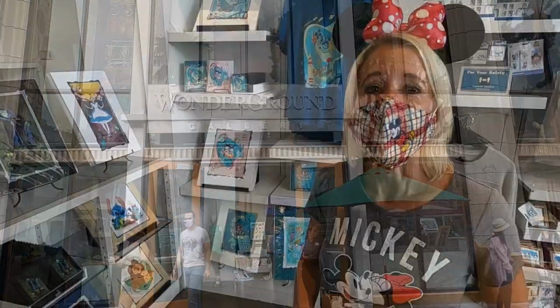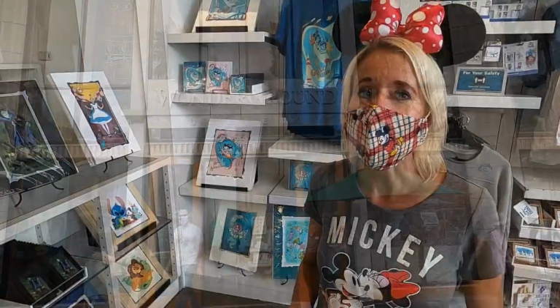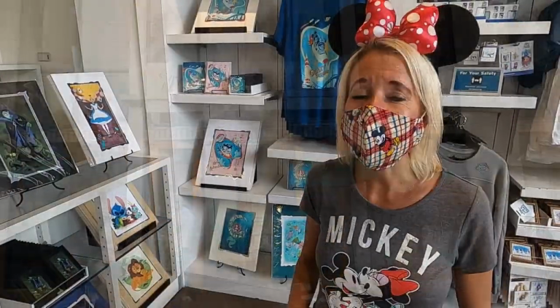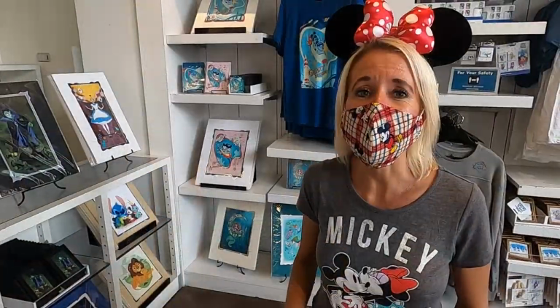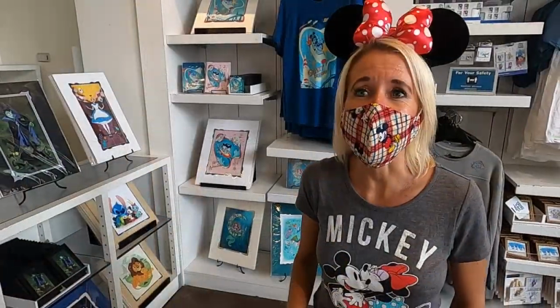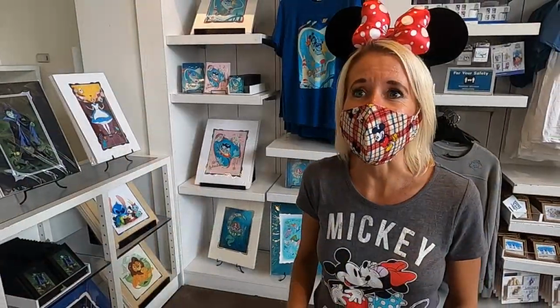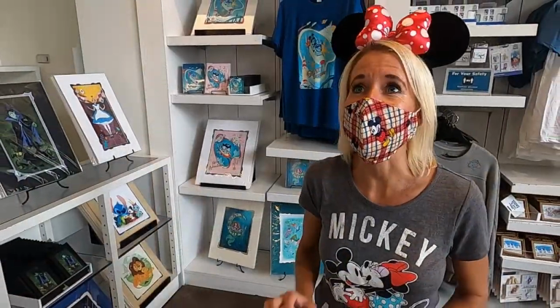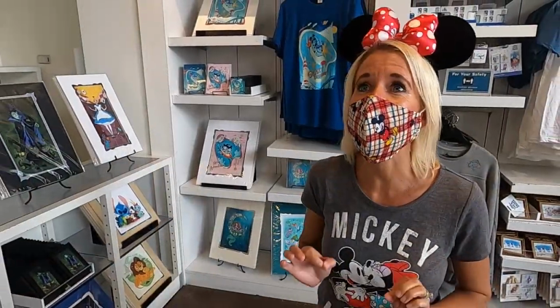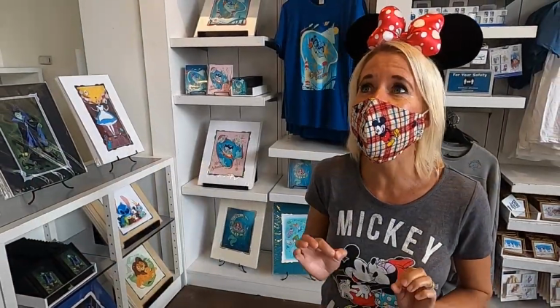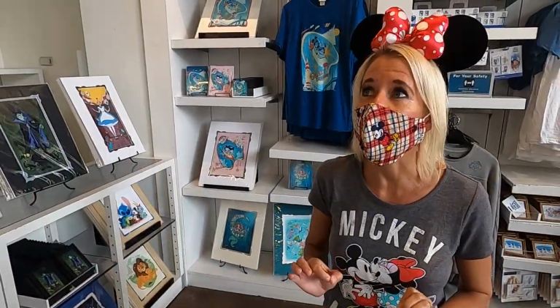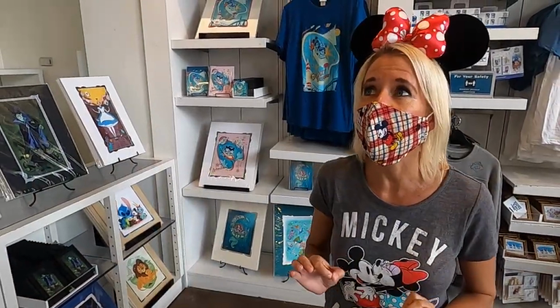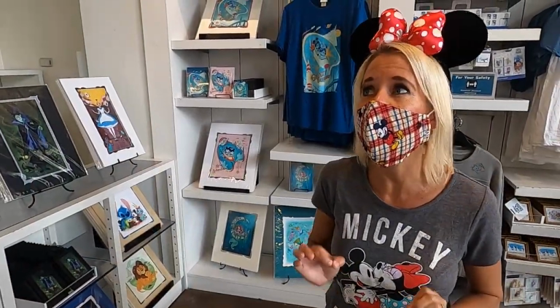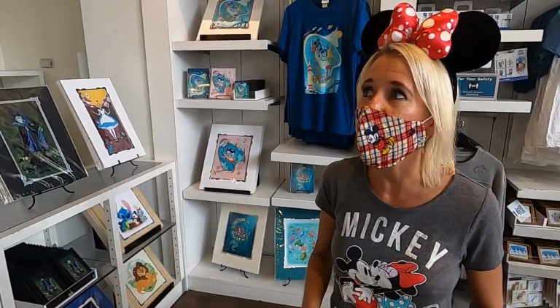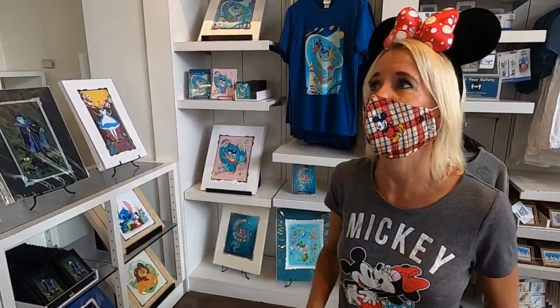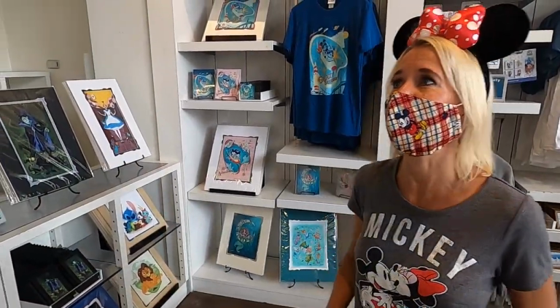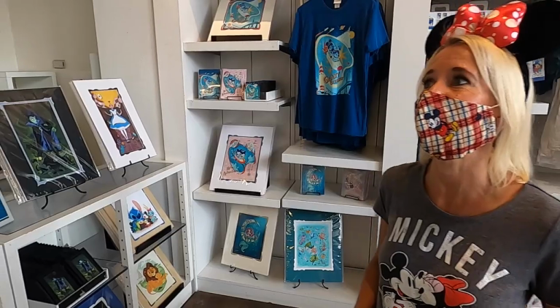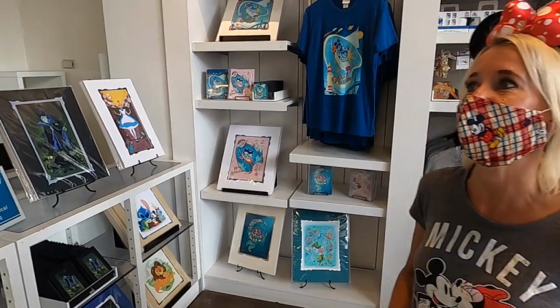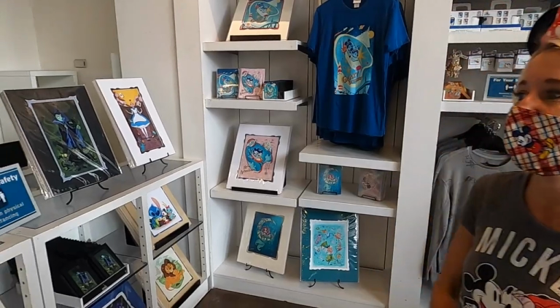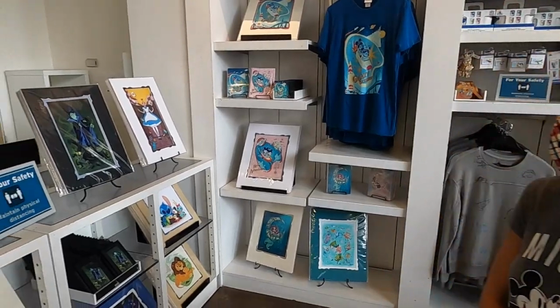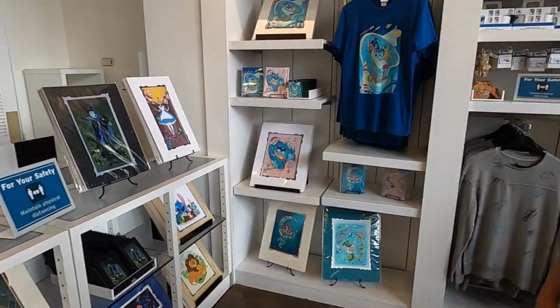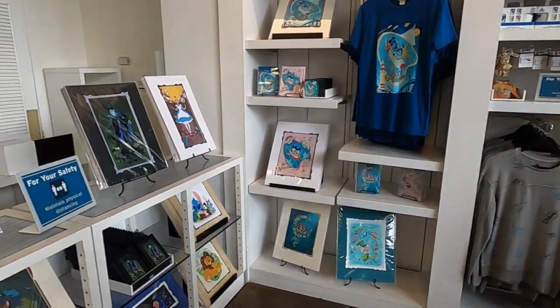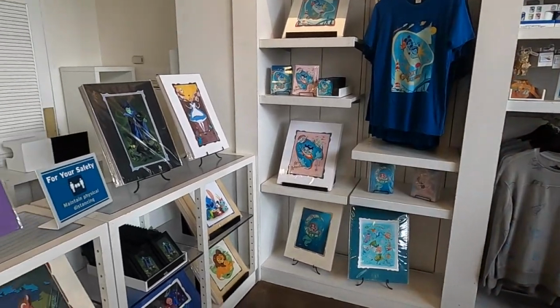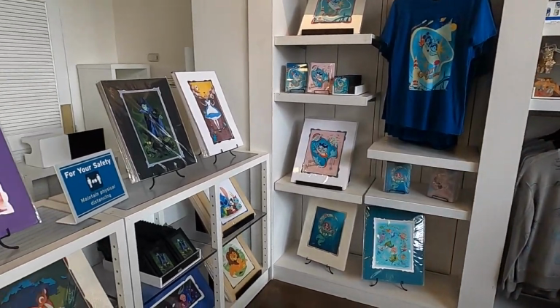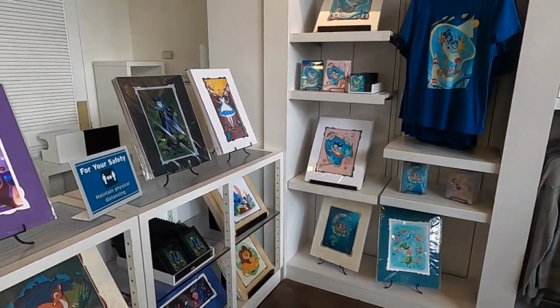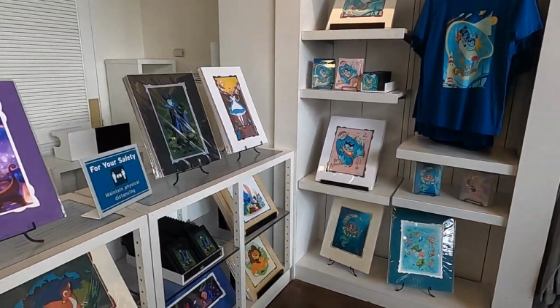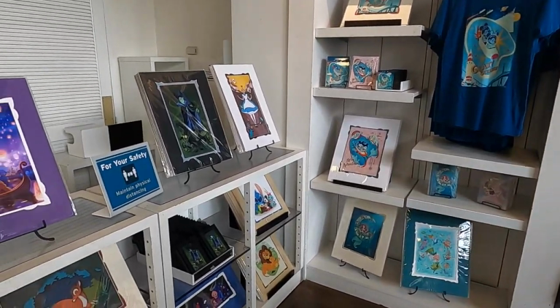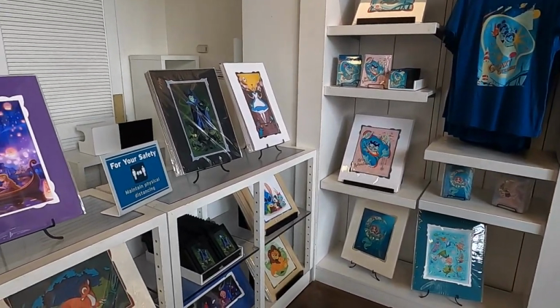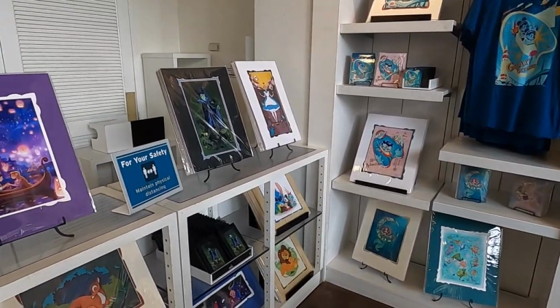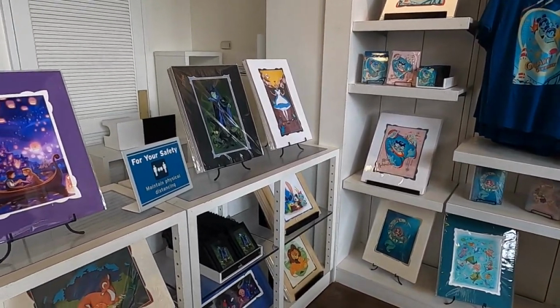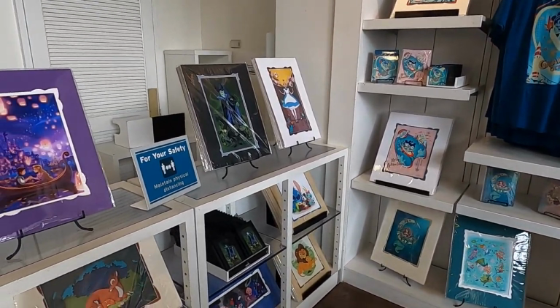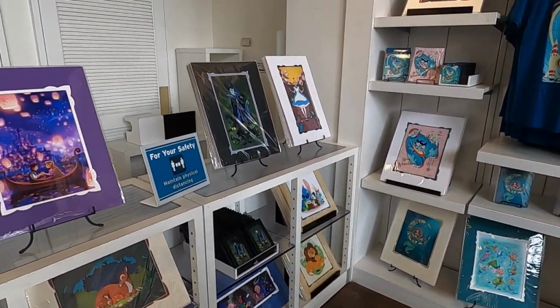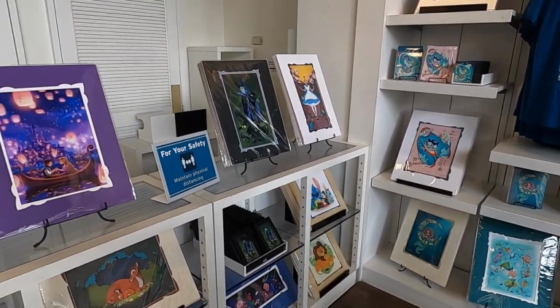All of this art is so cool in here. Bailey, look at this one.